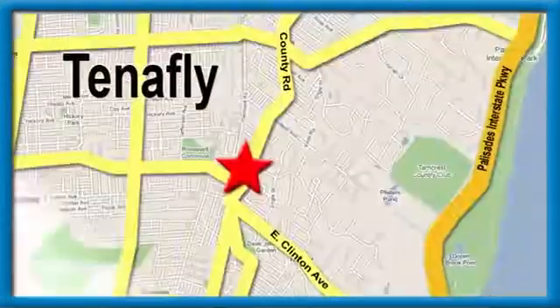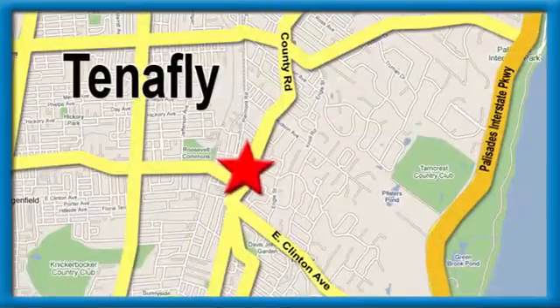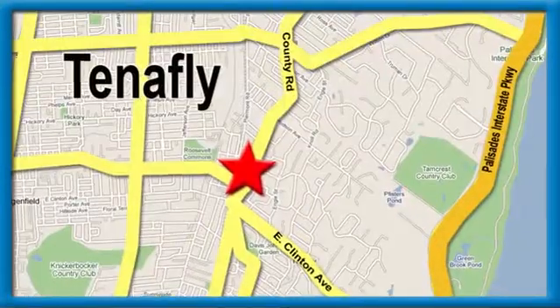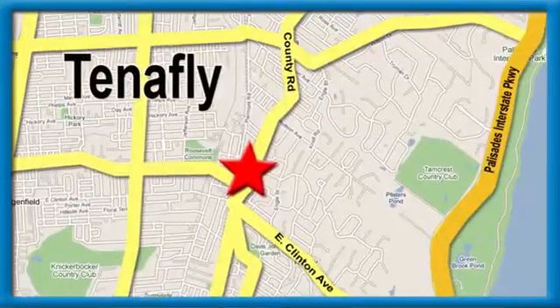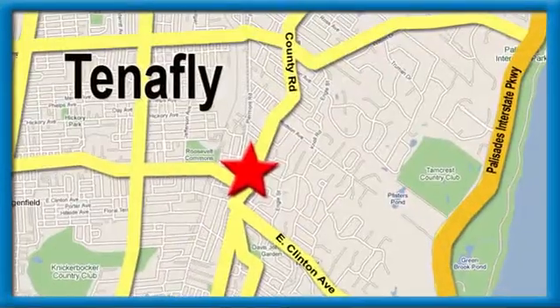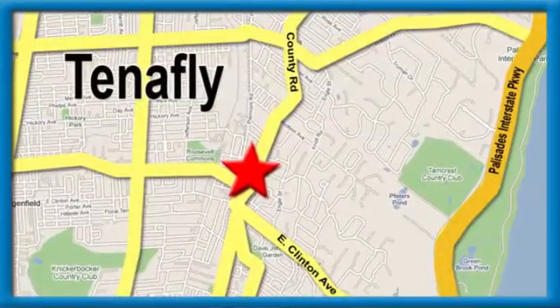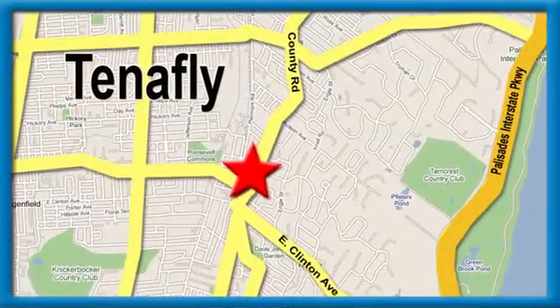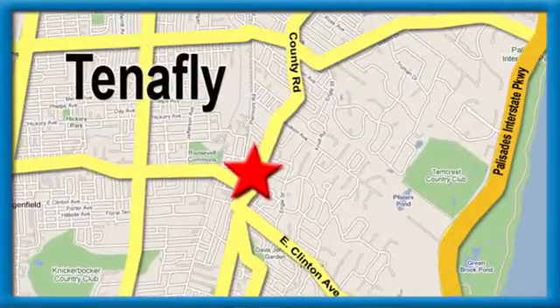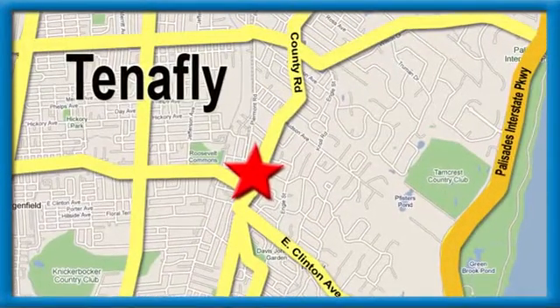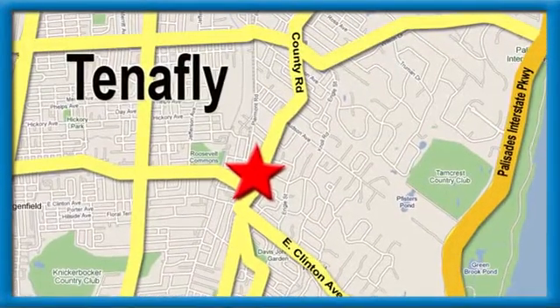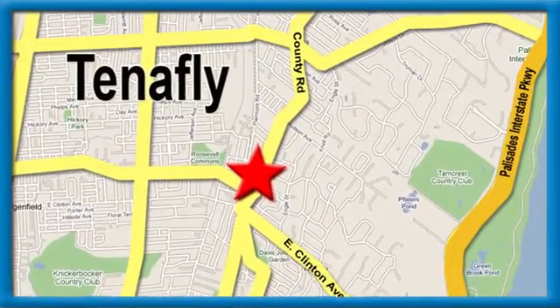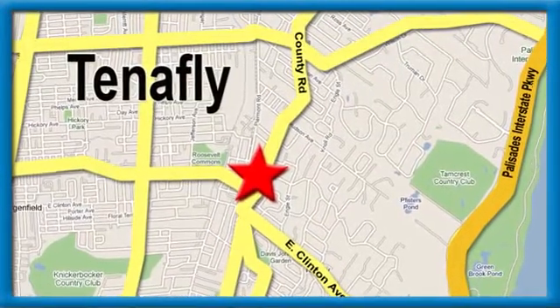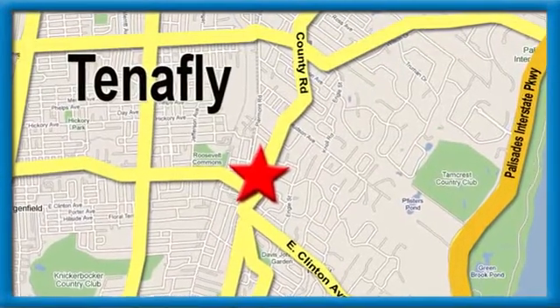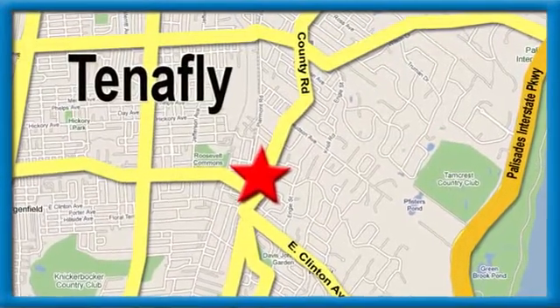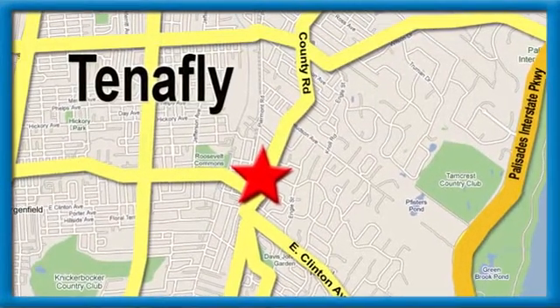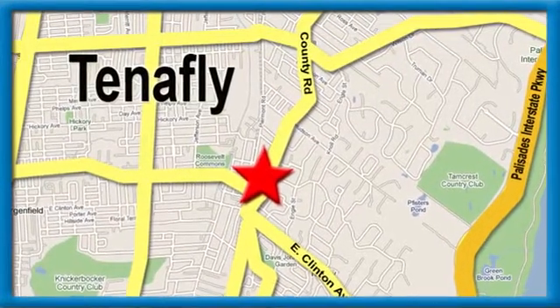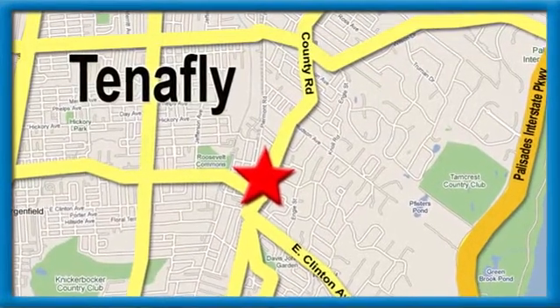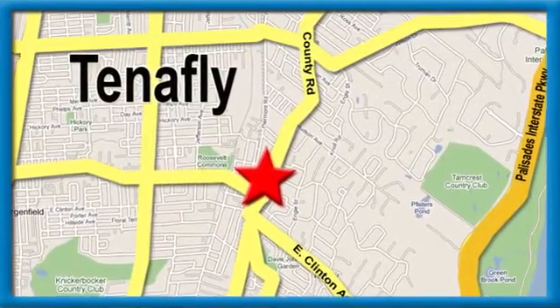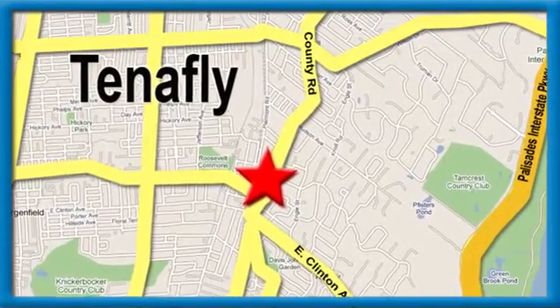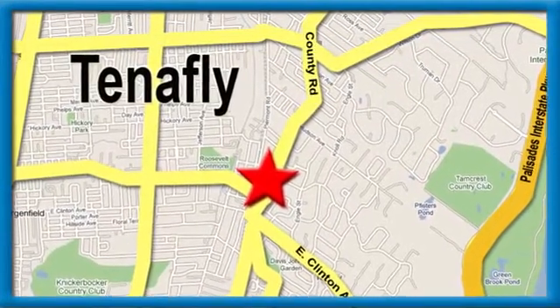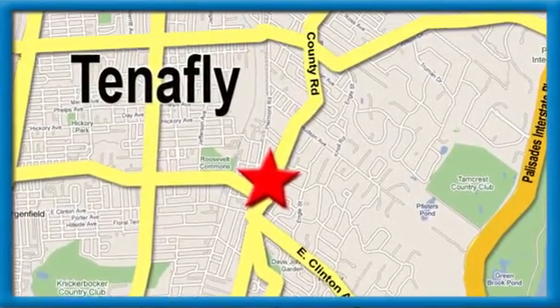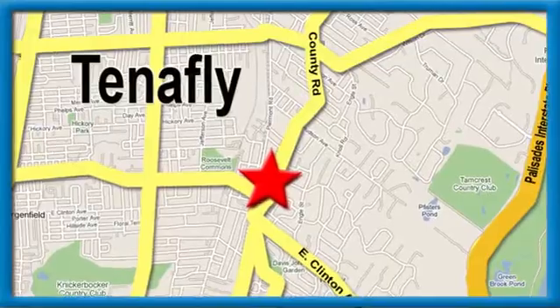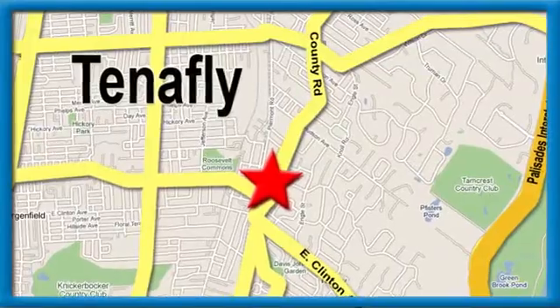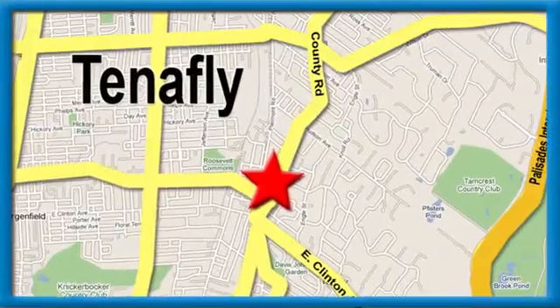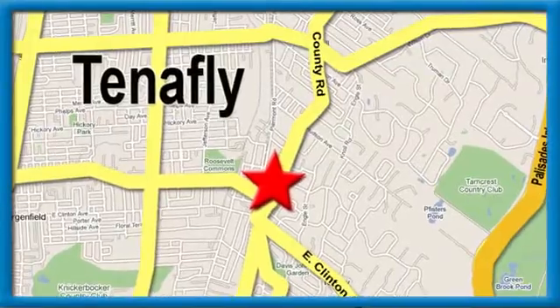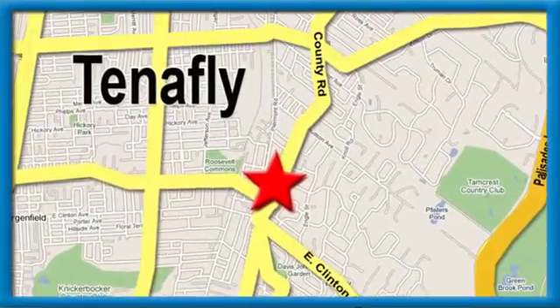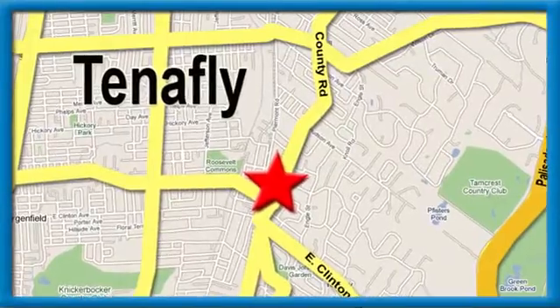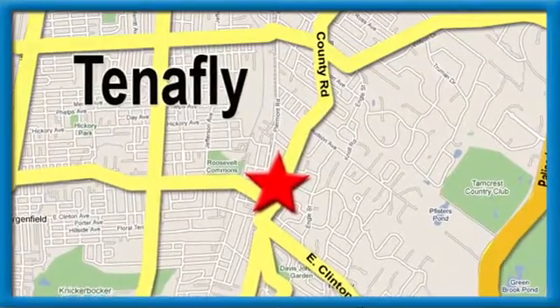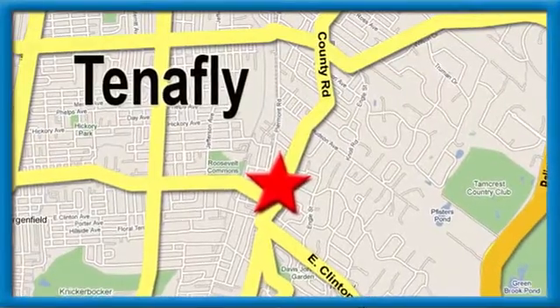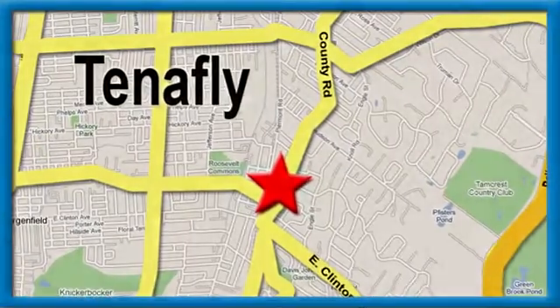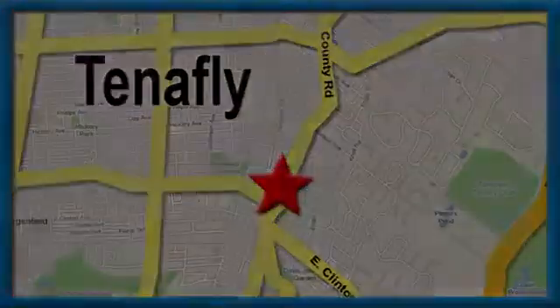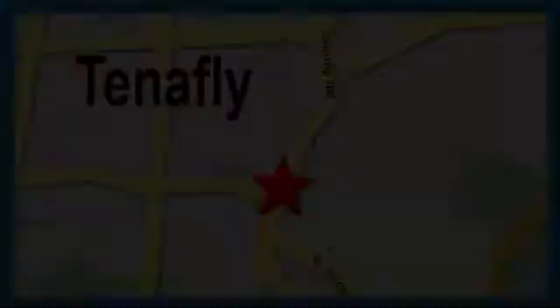Honda of Tenafly — we're conveniently located minutes away from Route 4, Route 9W, and the Palisades Interstate Parkway.